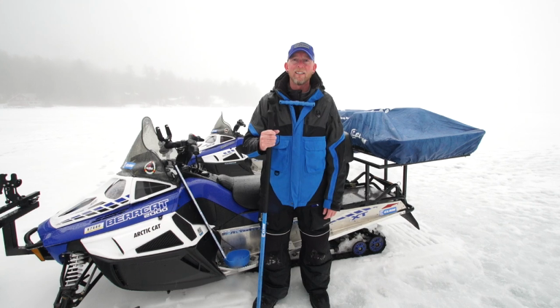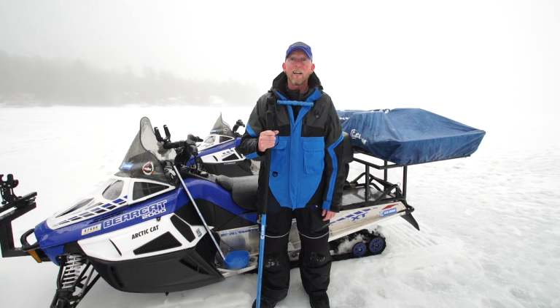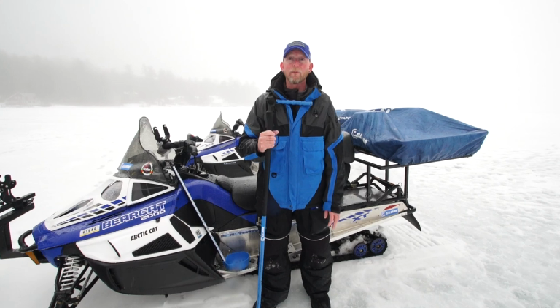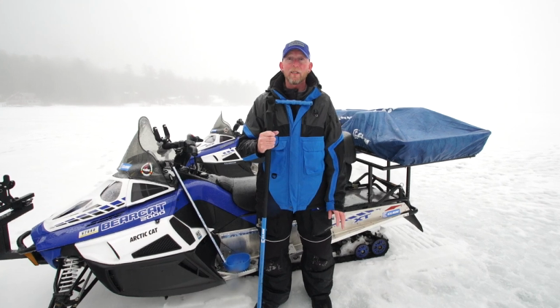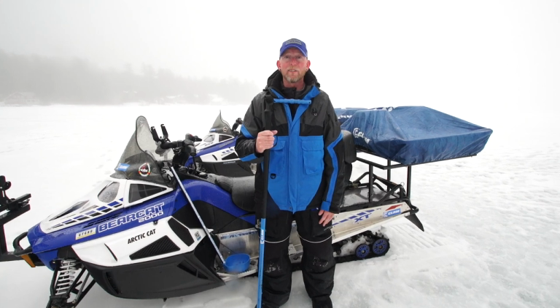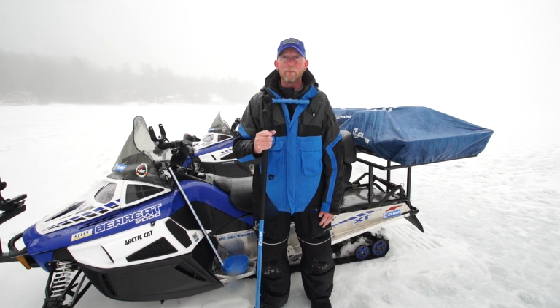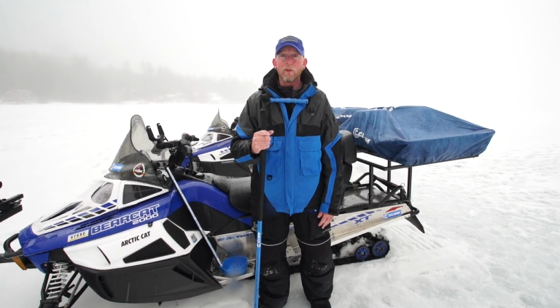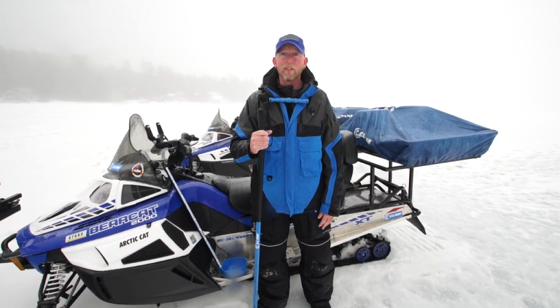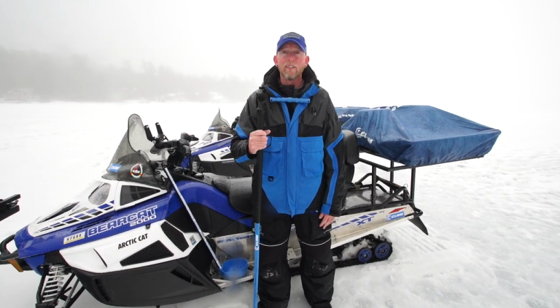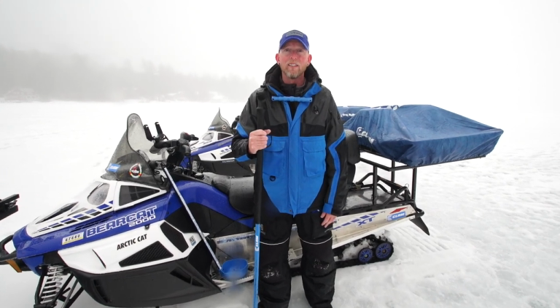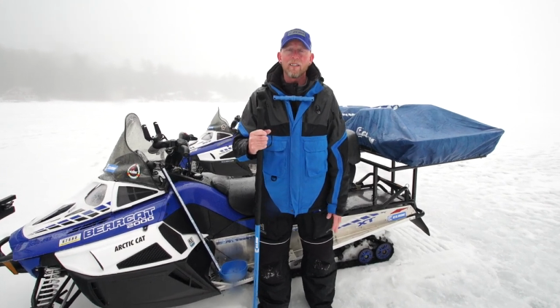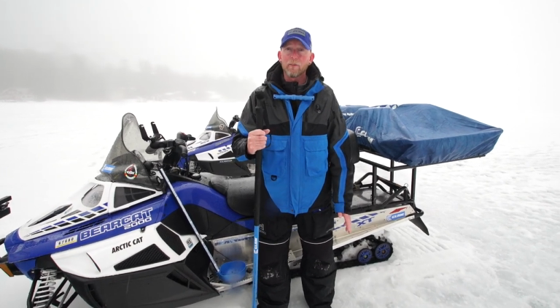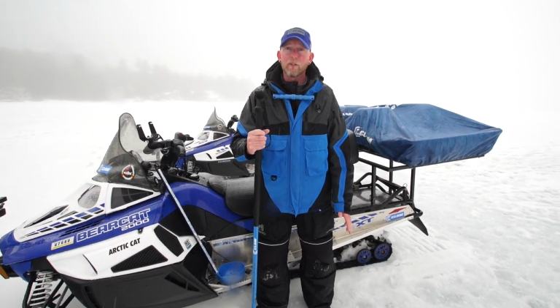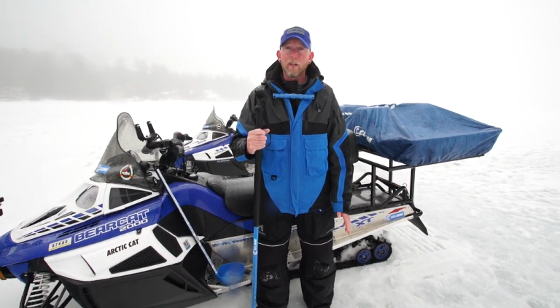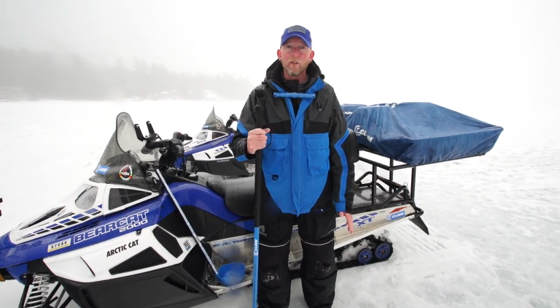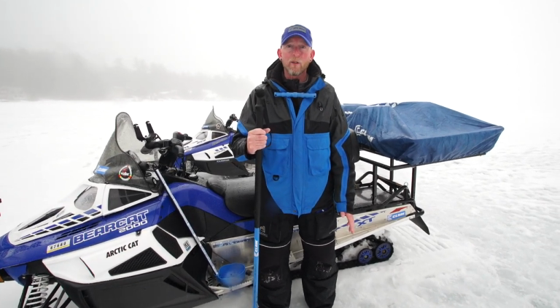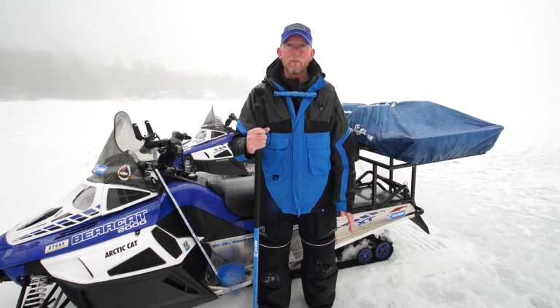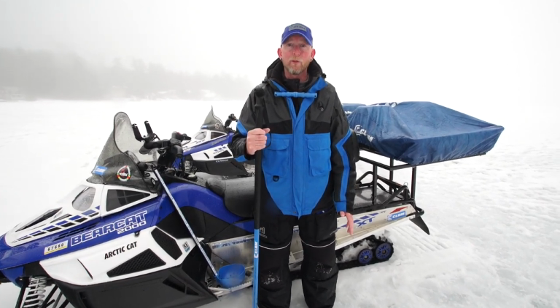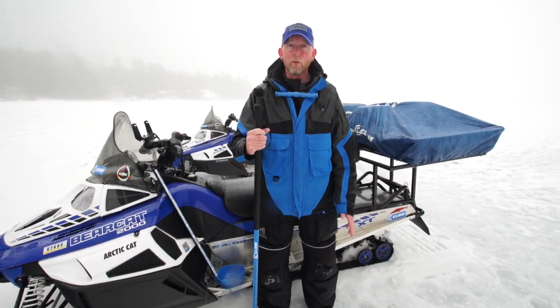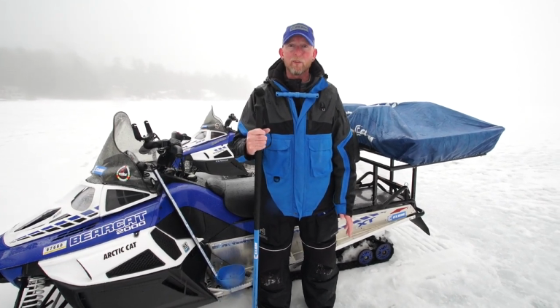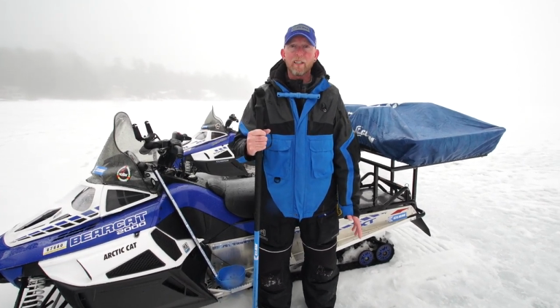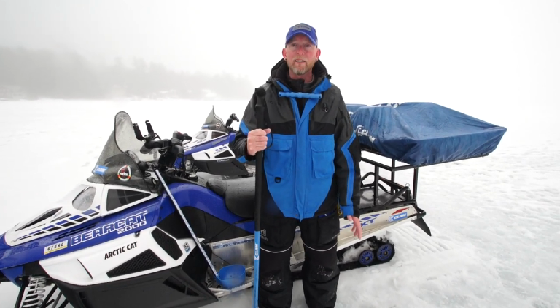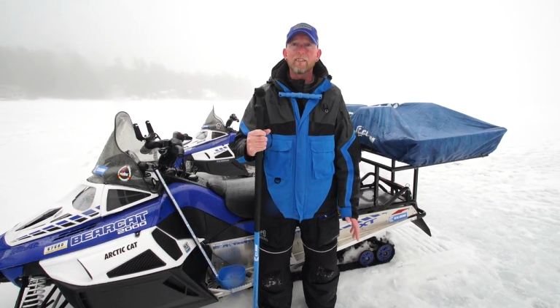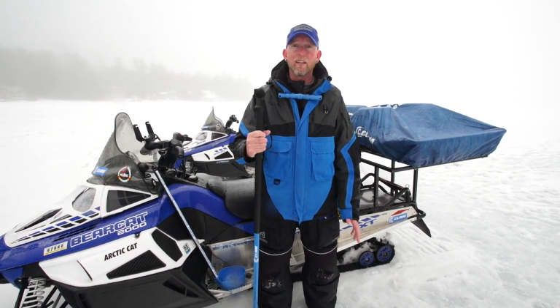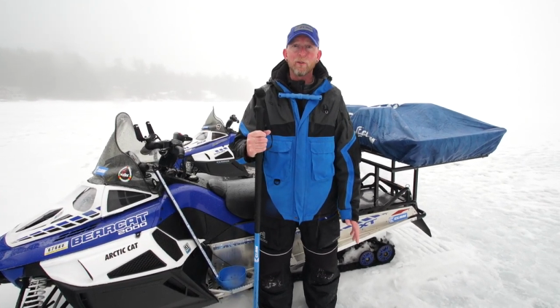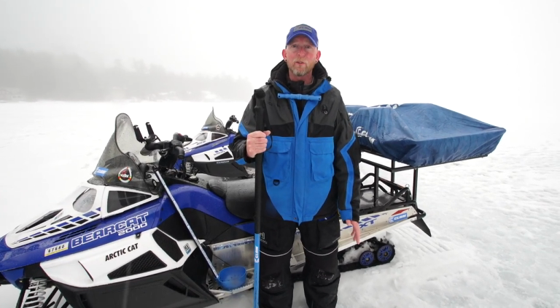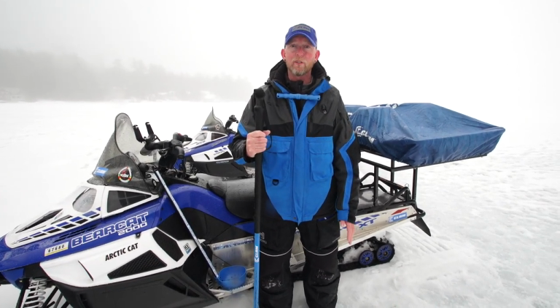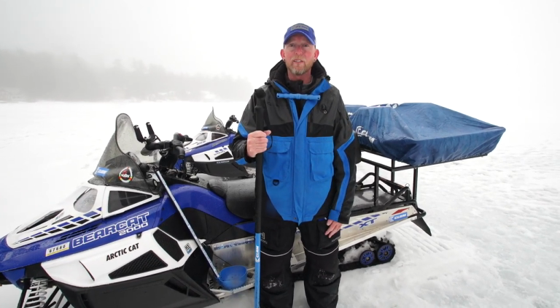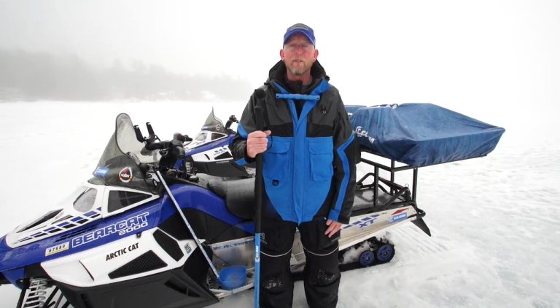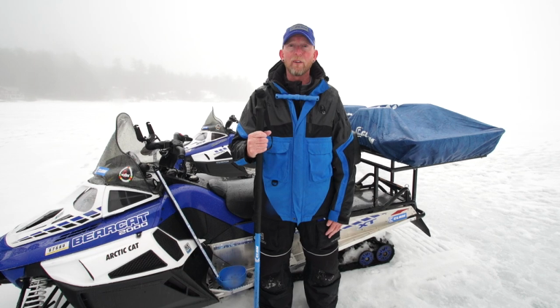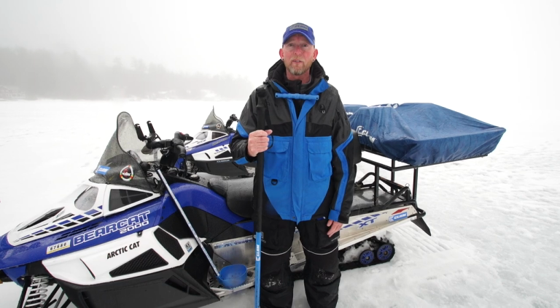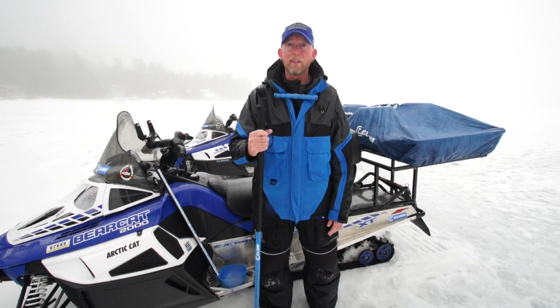Hi everybody, Tim Moore here. Today I'm going to talk to you about some of the tools and techniques that I use to stay safe on the ice.